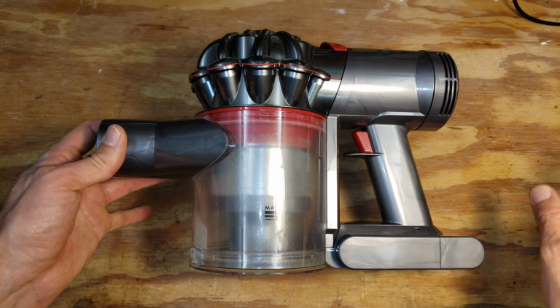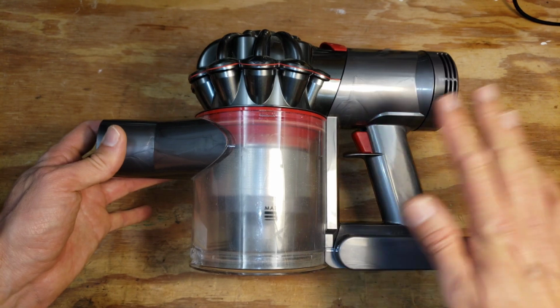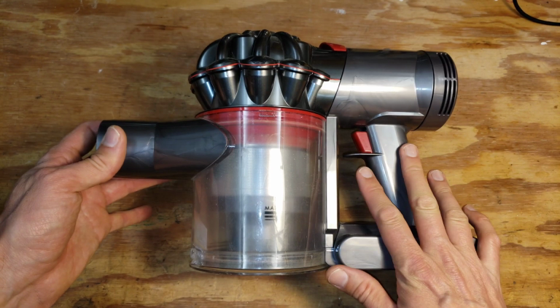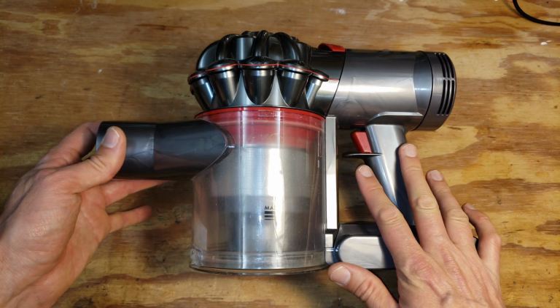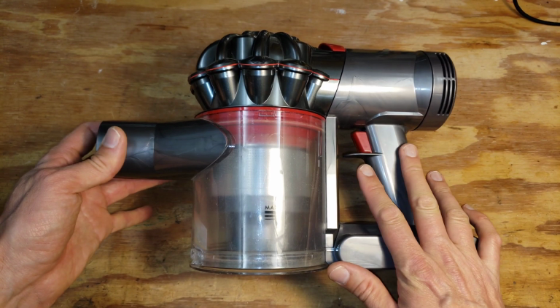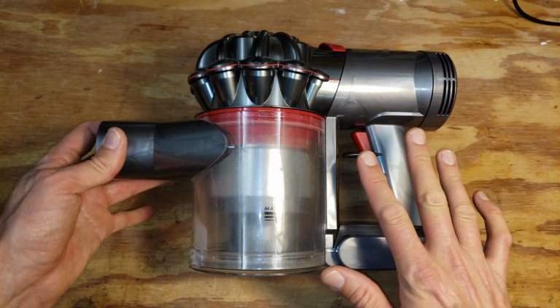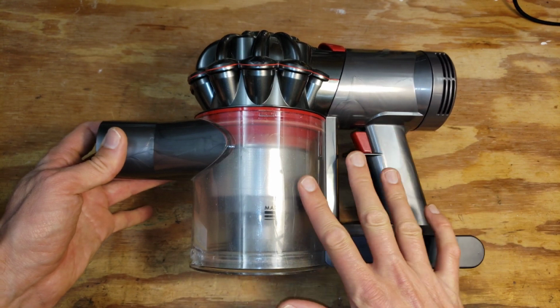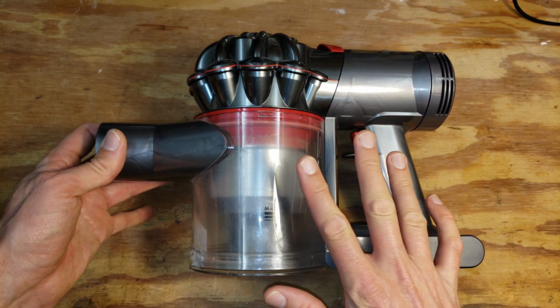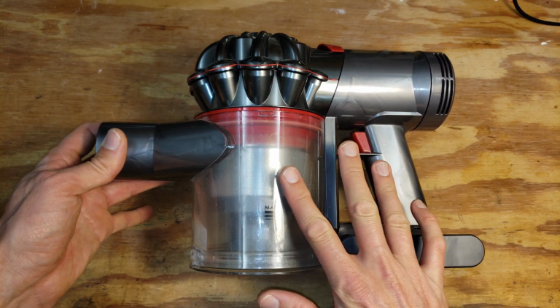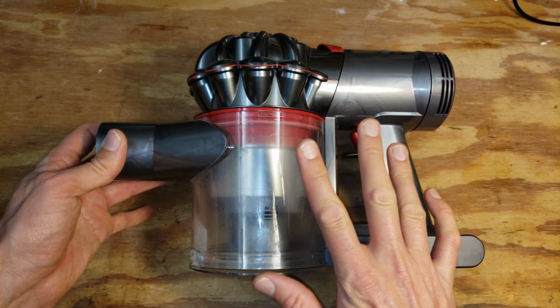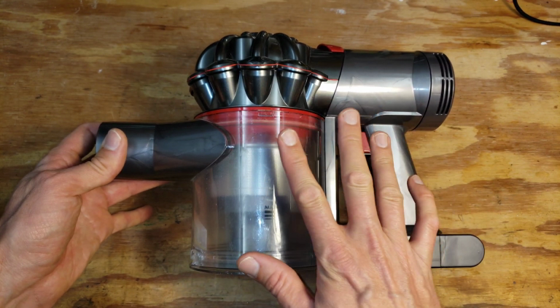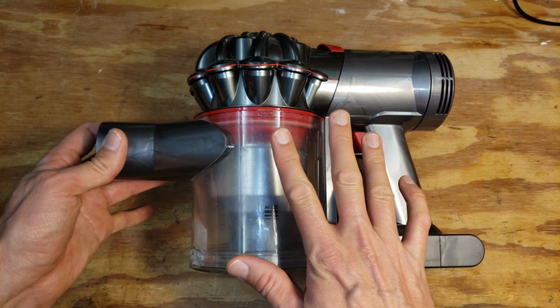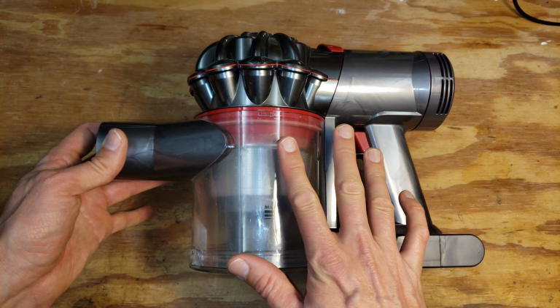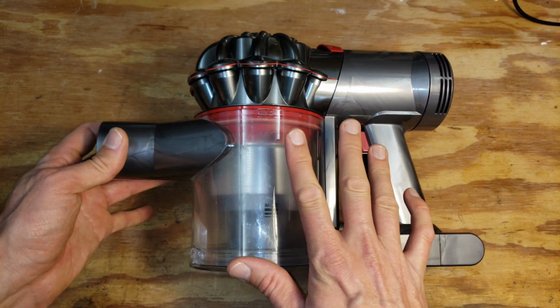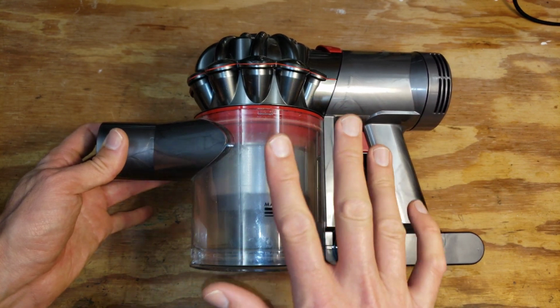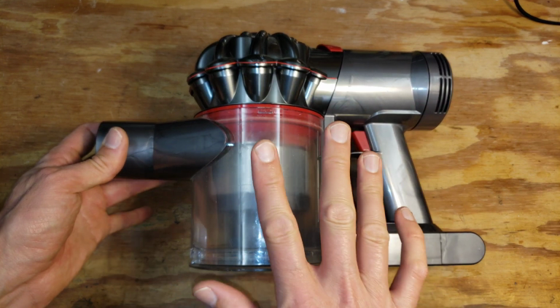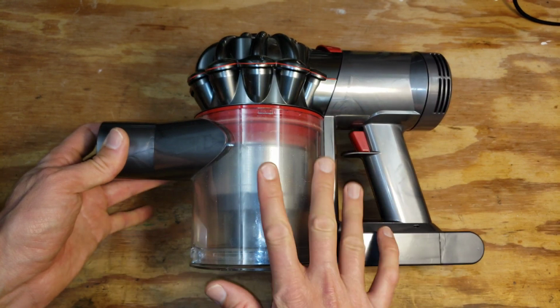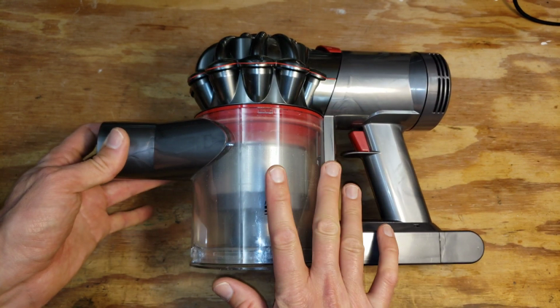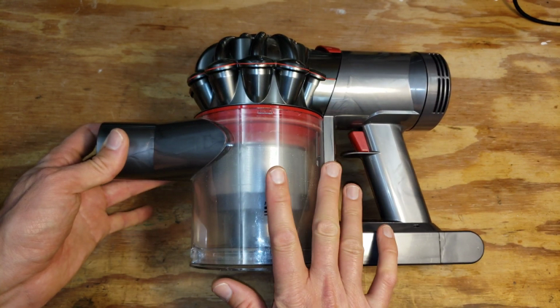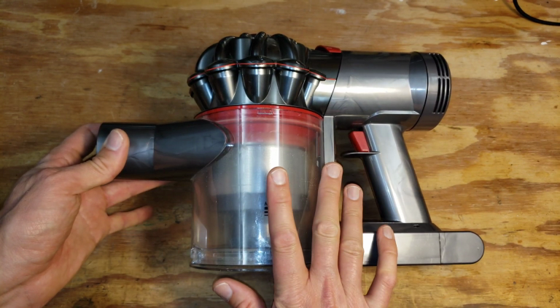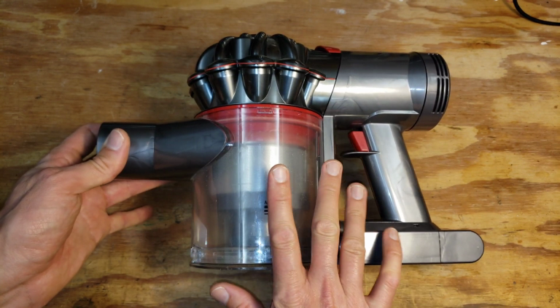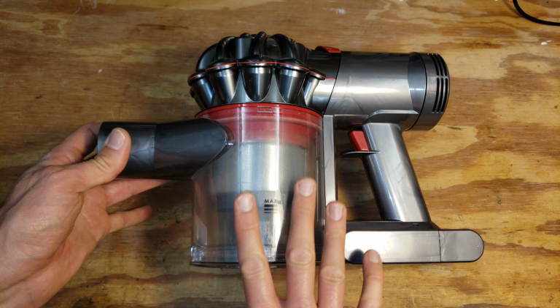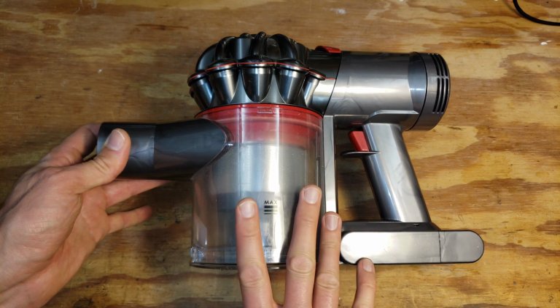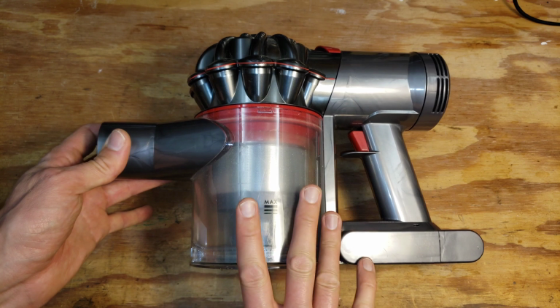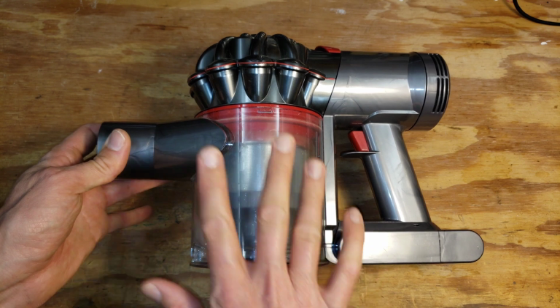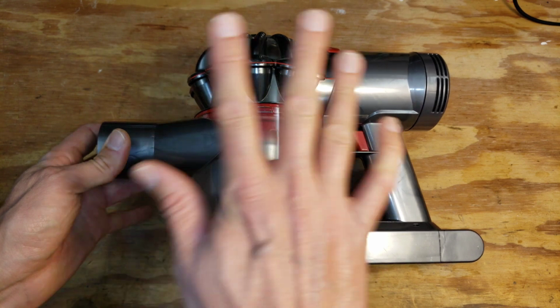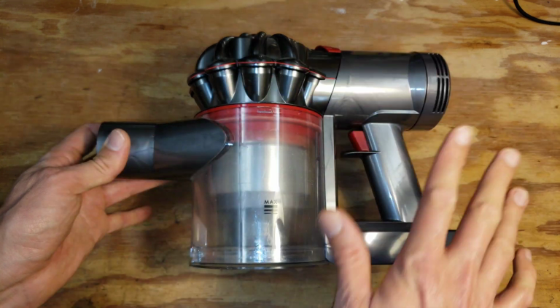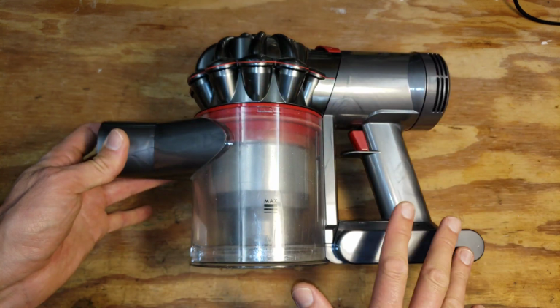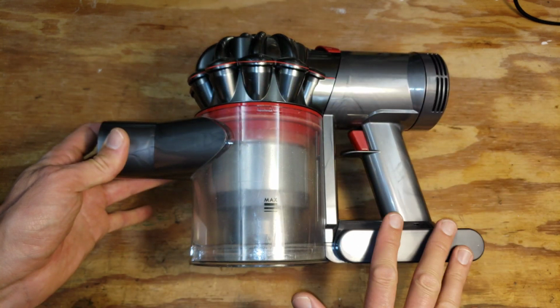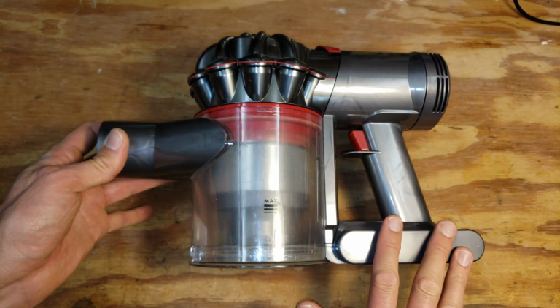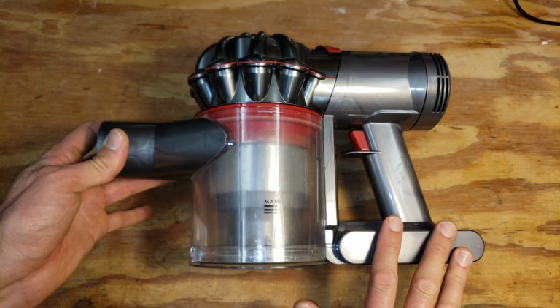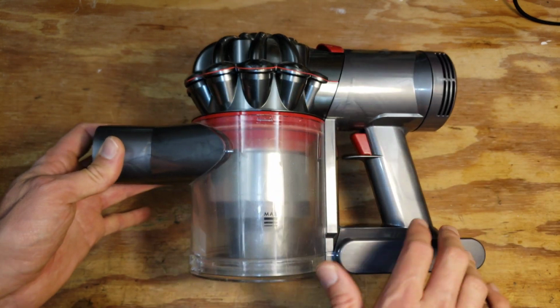We're going to take a look at what's inside this Dyson V7 vacuum cleaner, which is very similar to the V8.